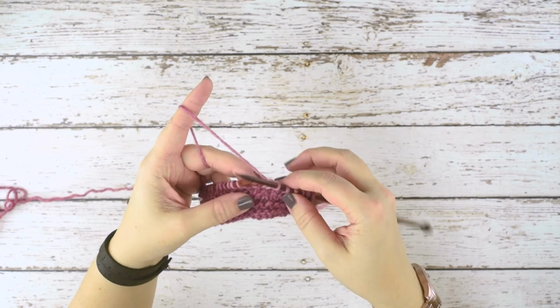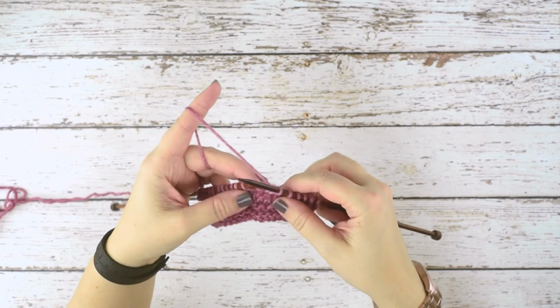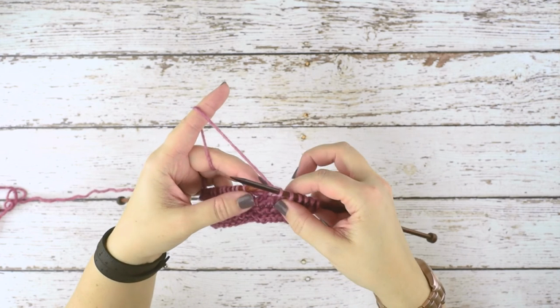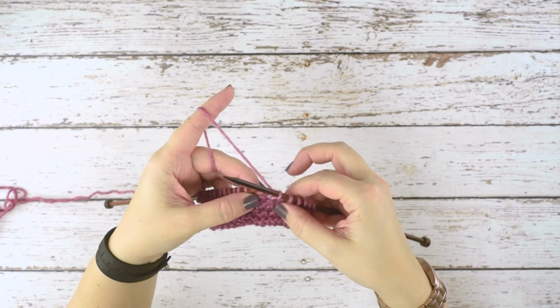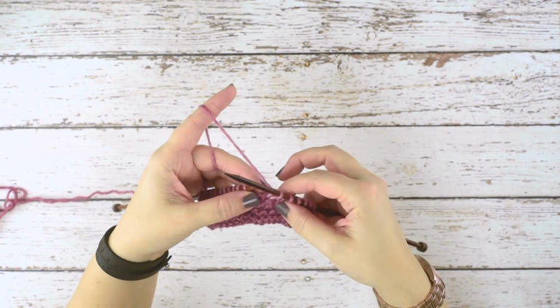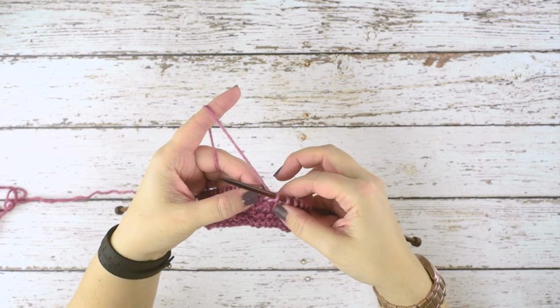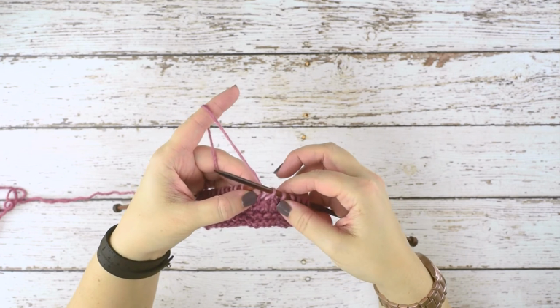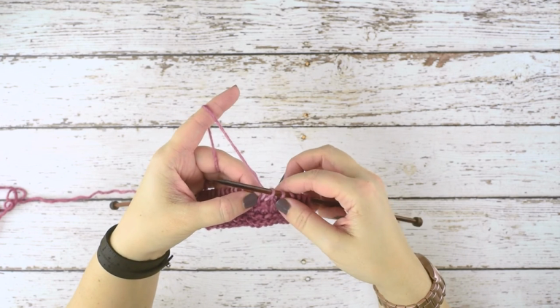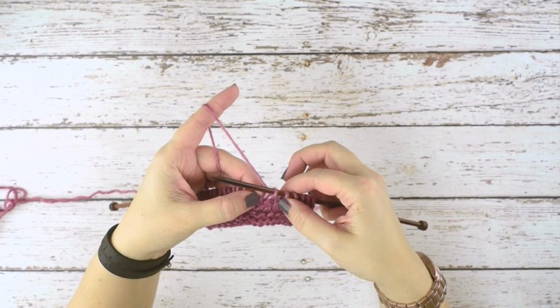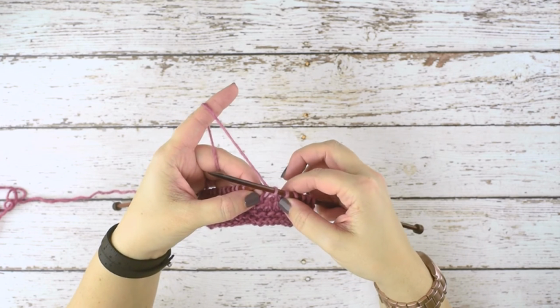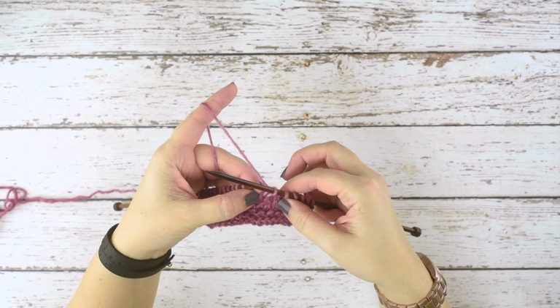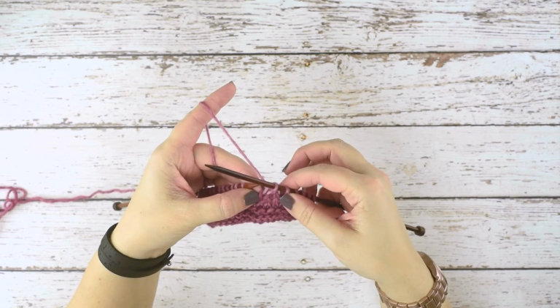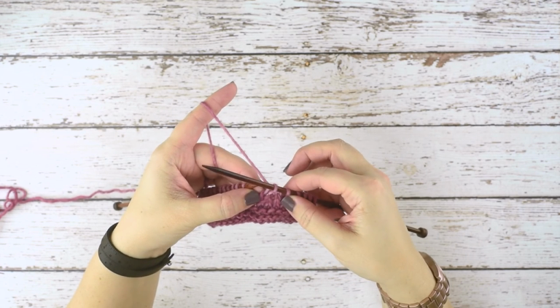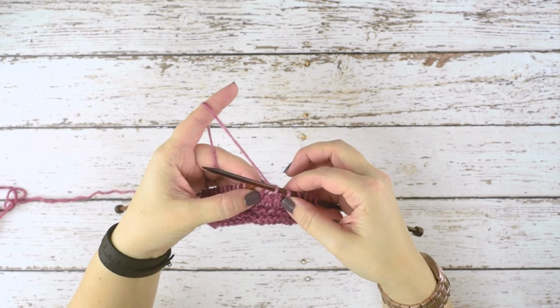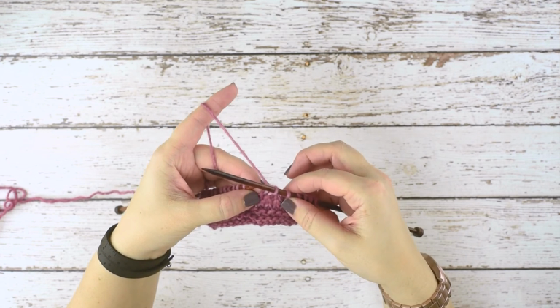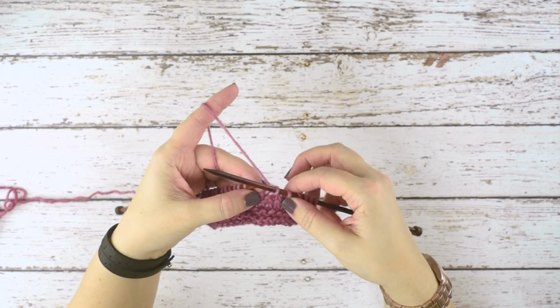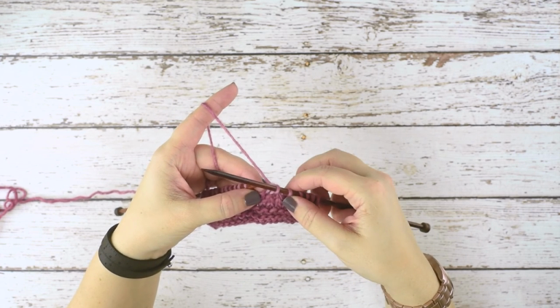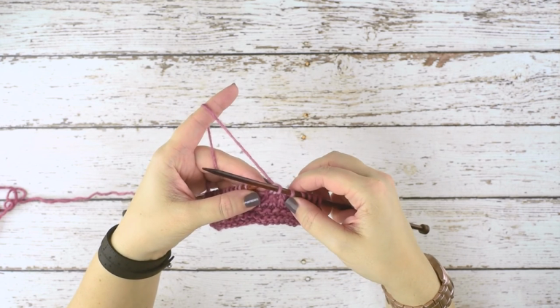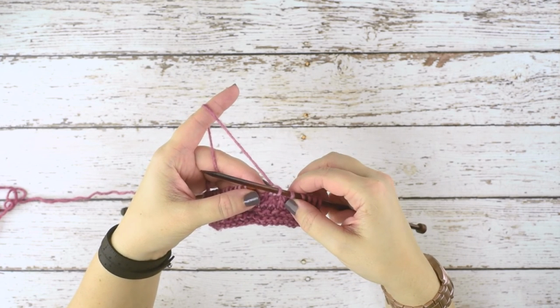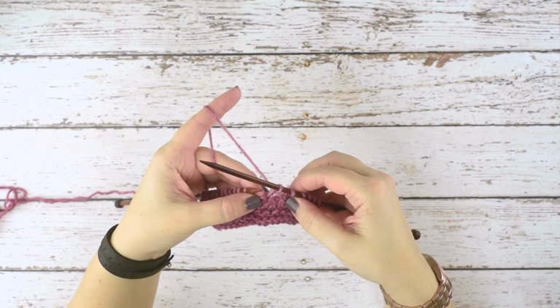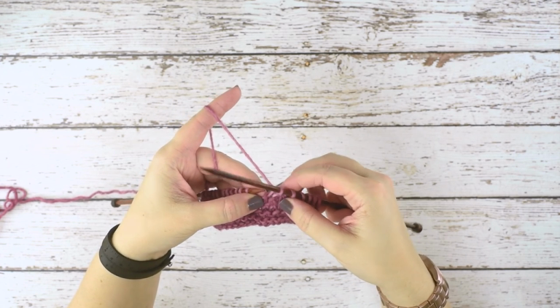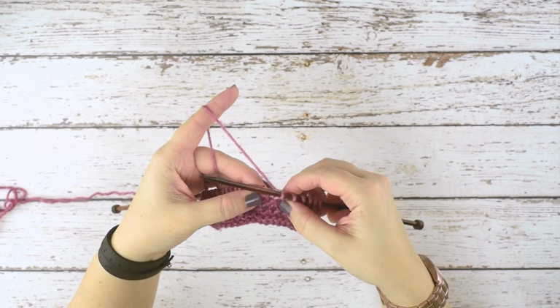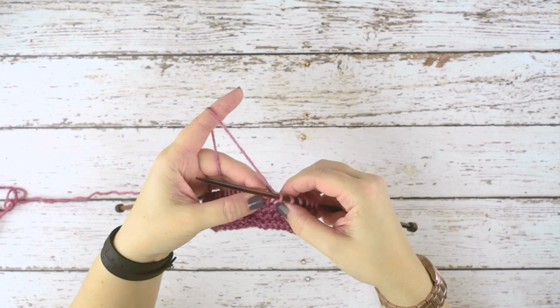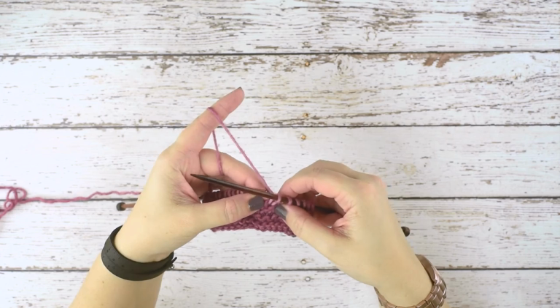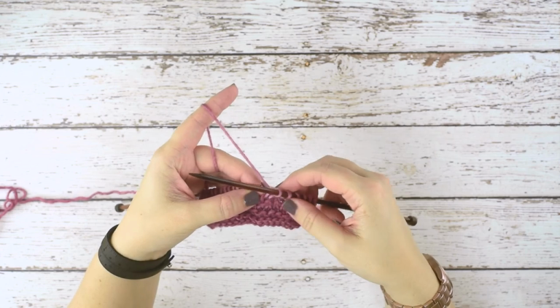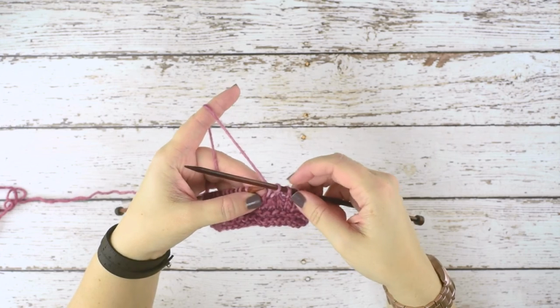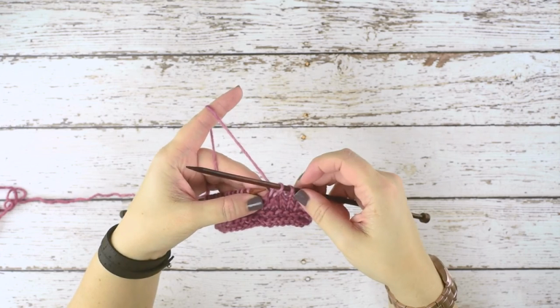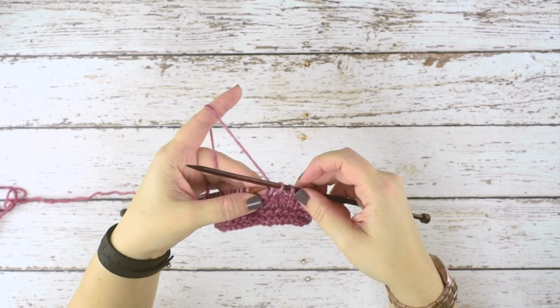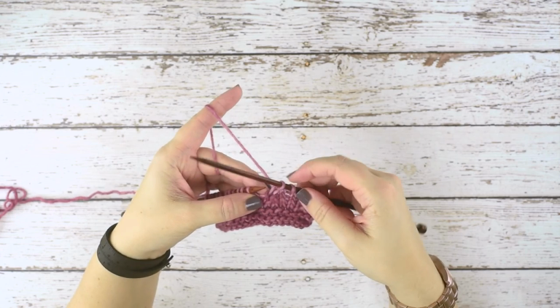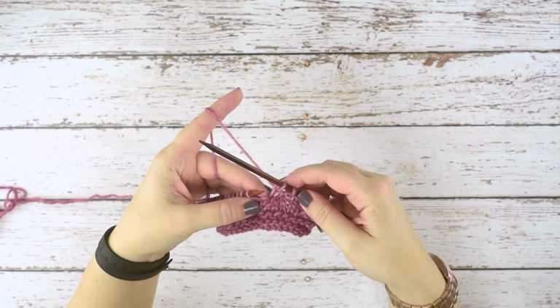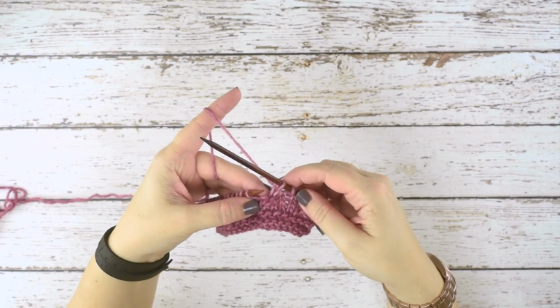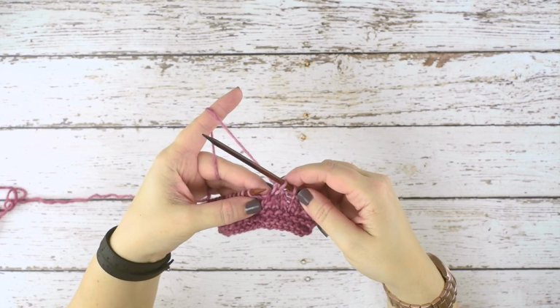So that's how we do a knit two together, or a k2tog. I hope this video helps you guys. Thanks for watching.